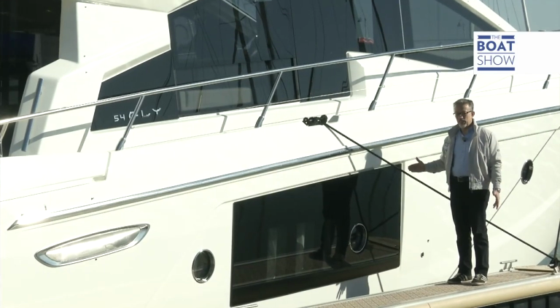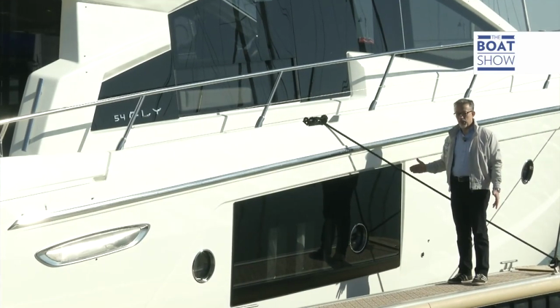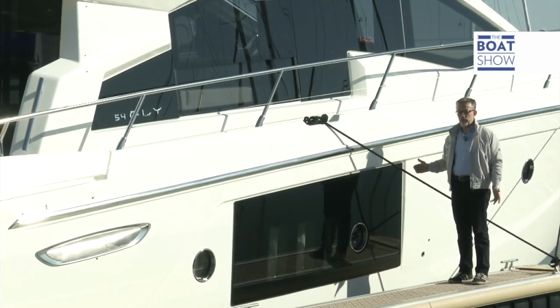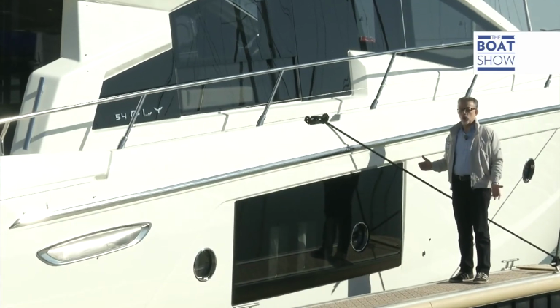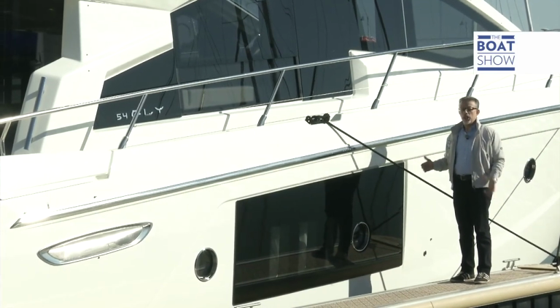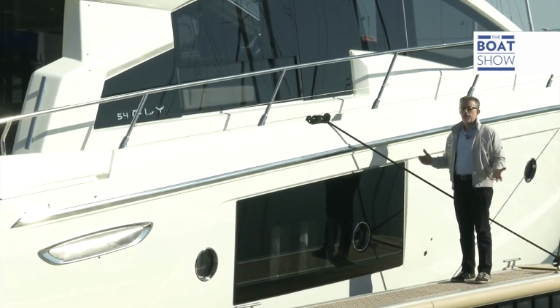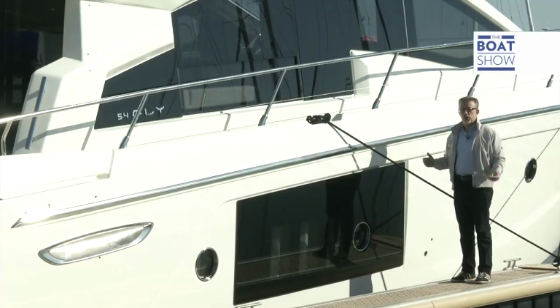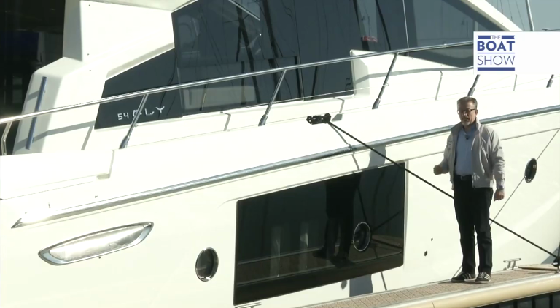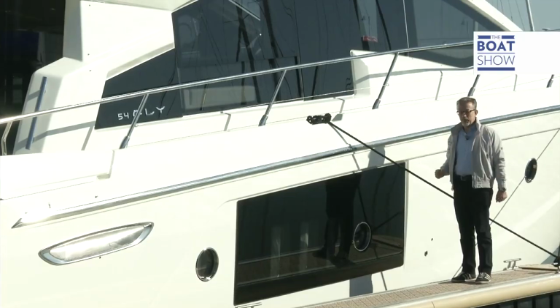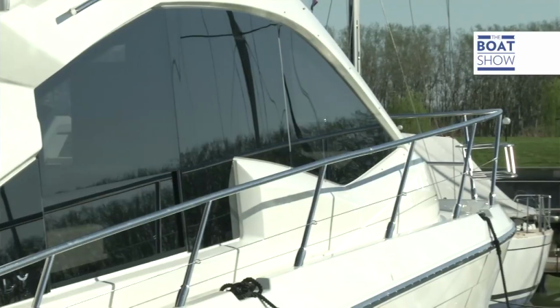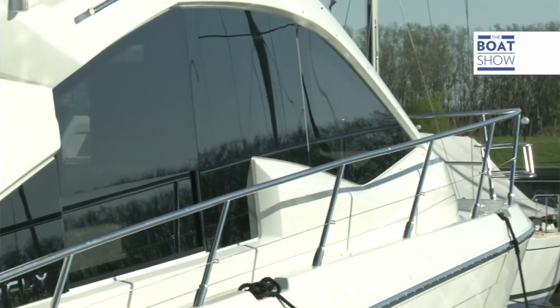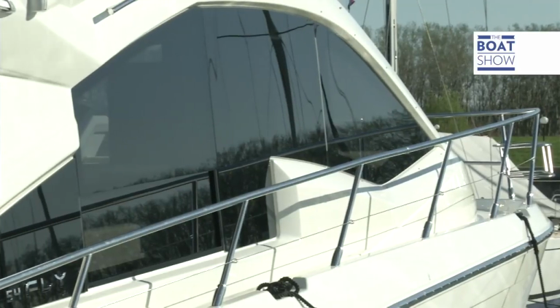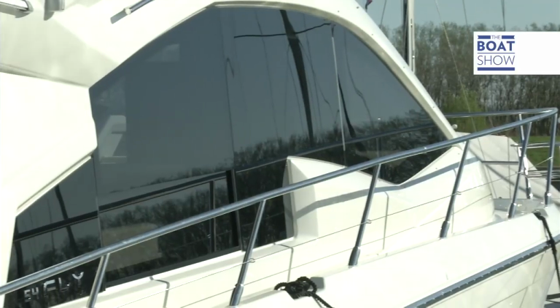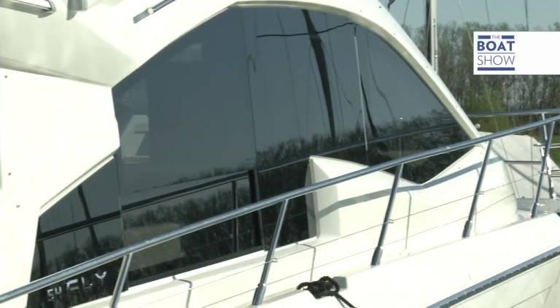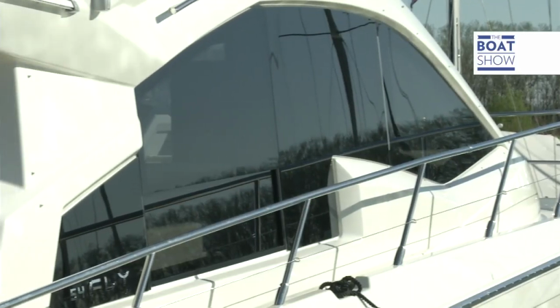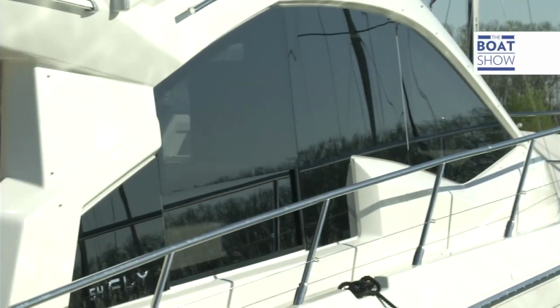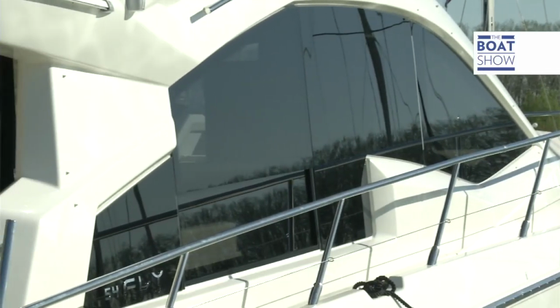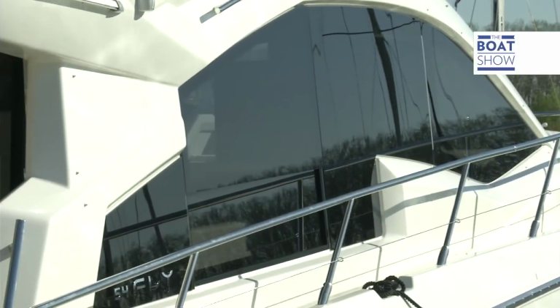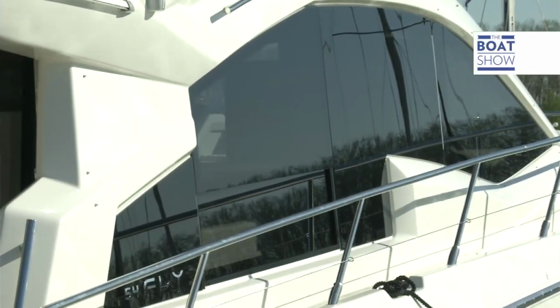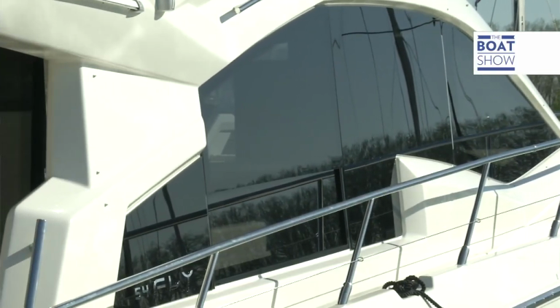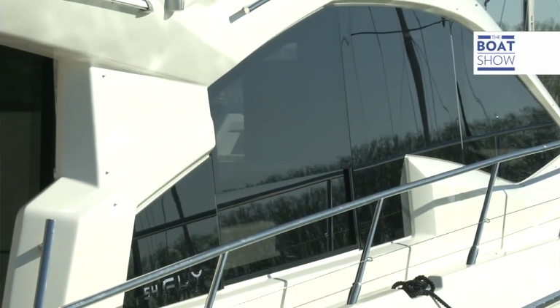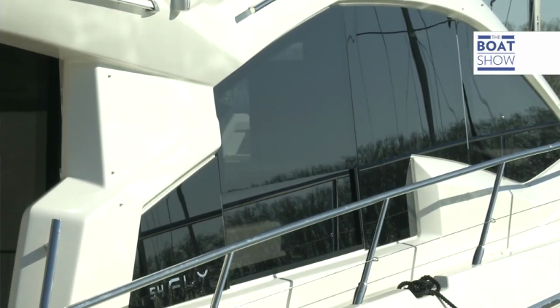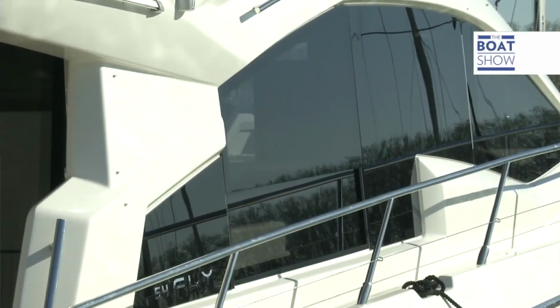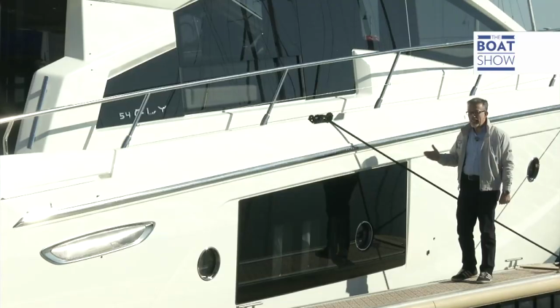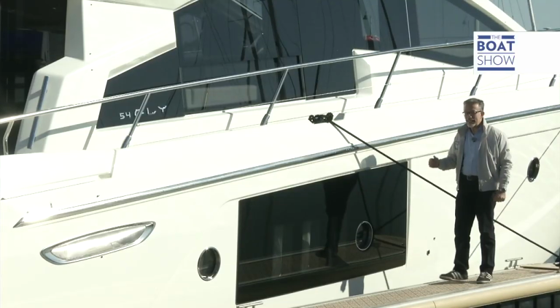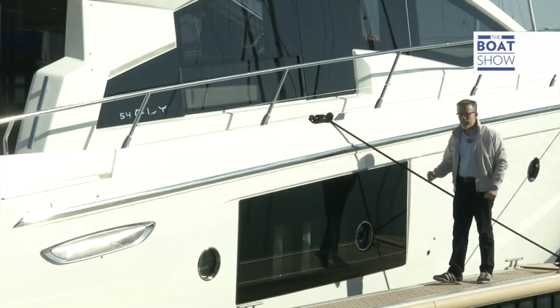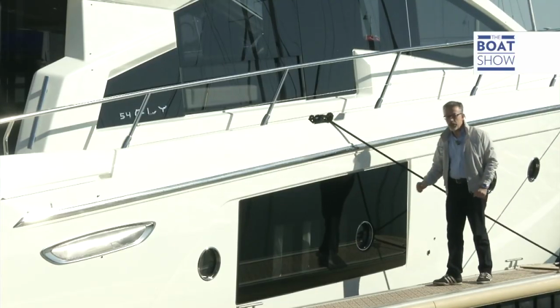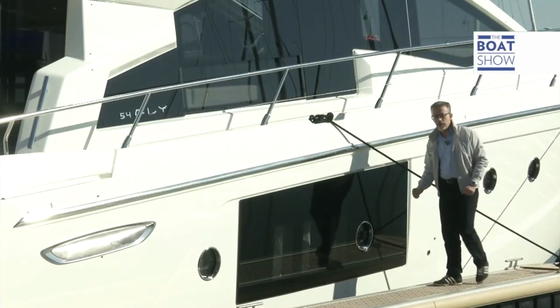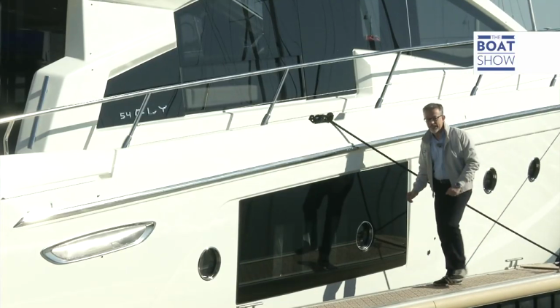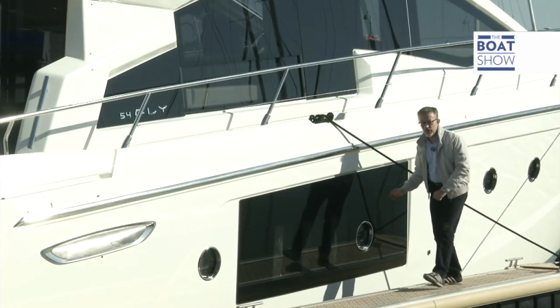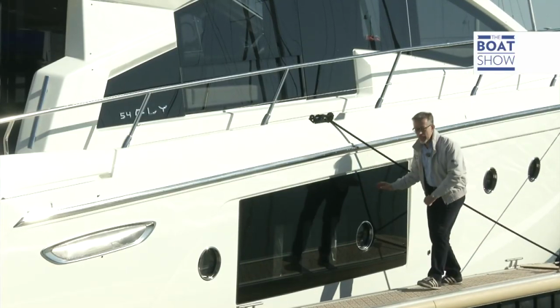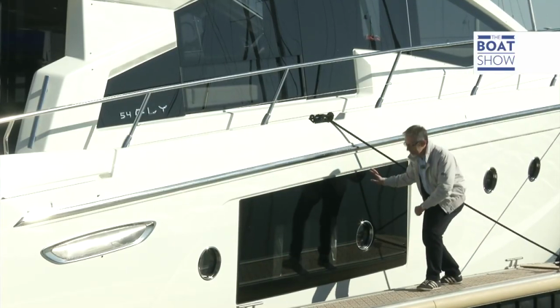Just look how beautiful these windows are — important for the aesthetics, but also for making life a little more pleasant from inside the boat.